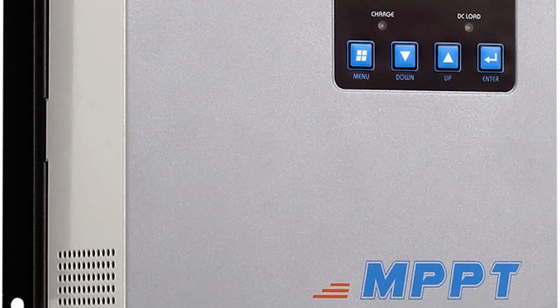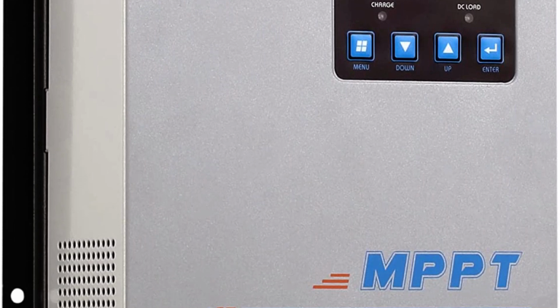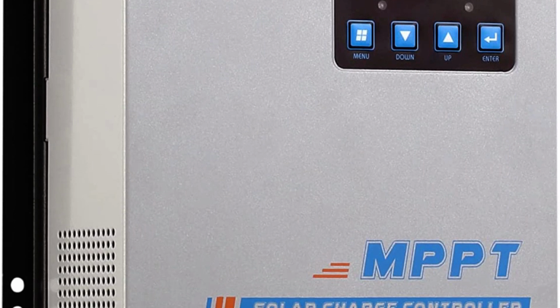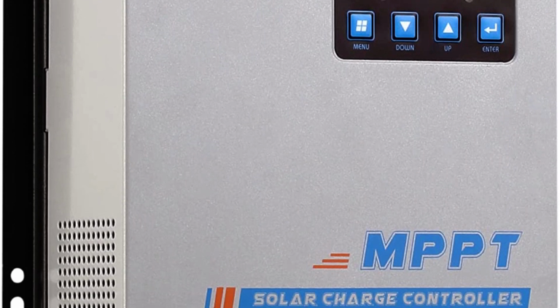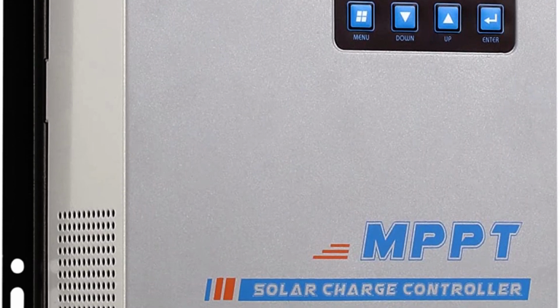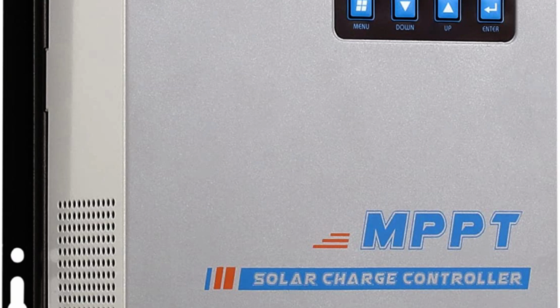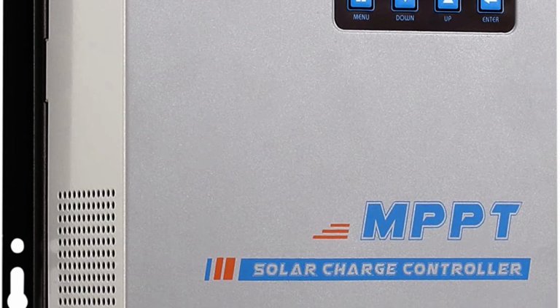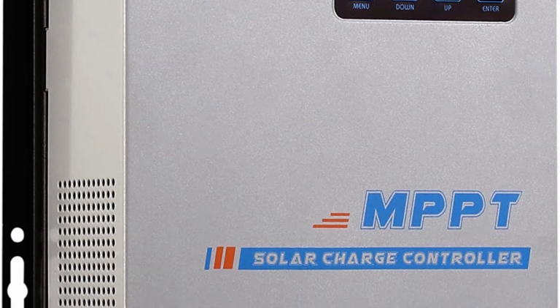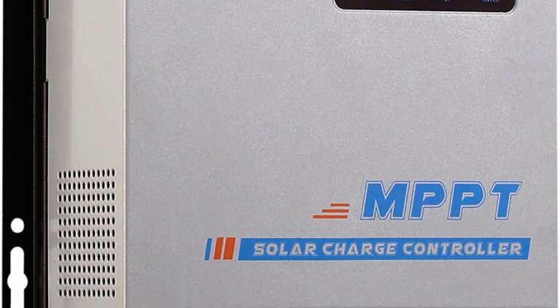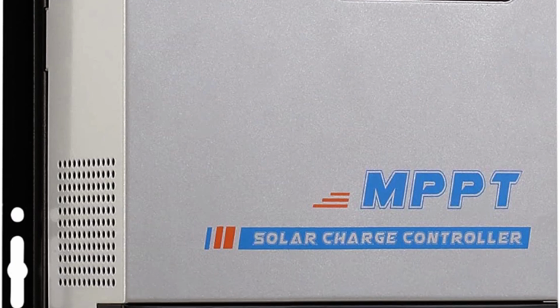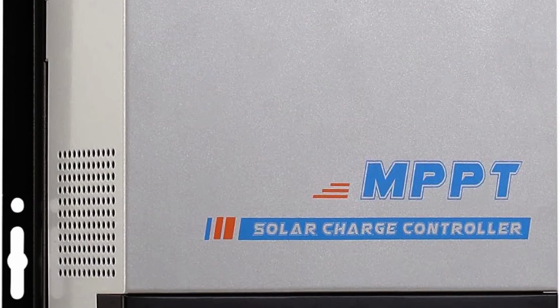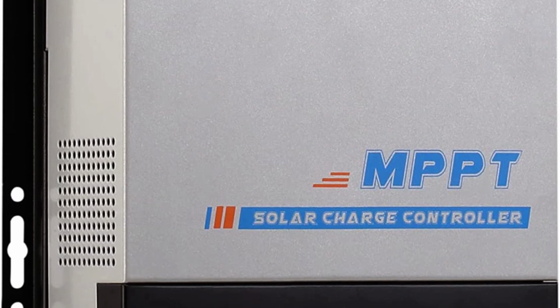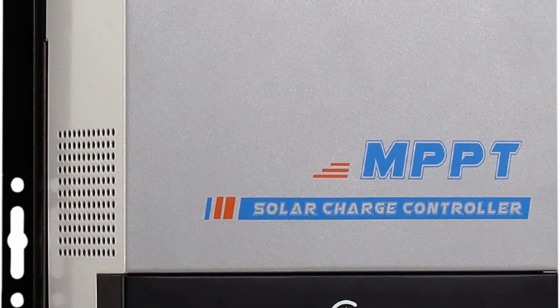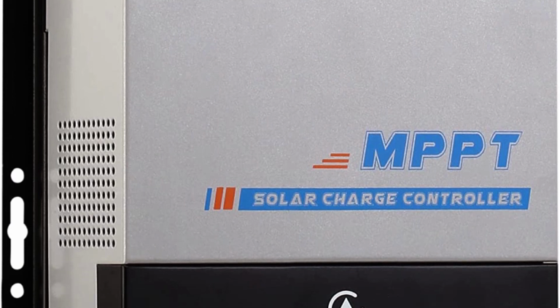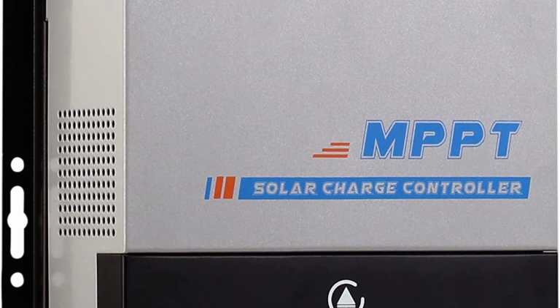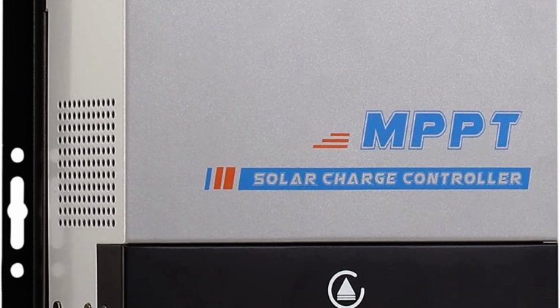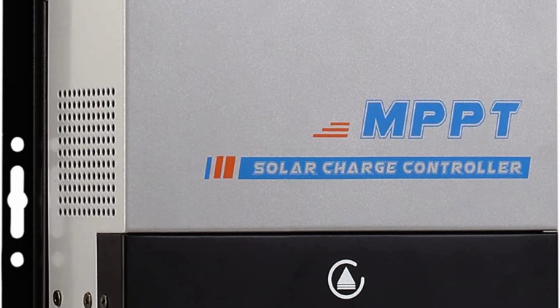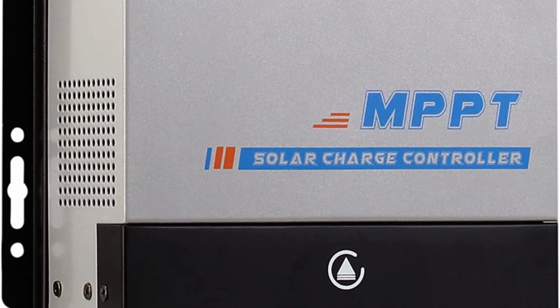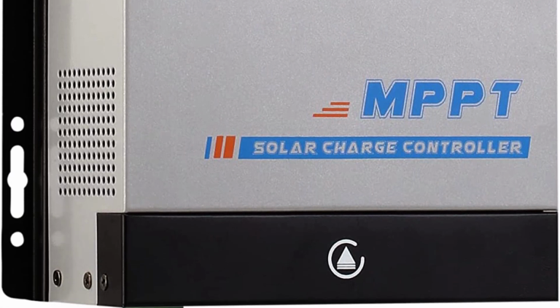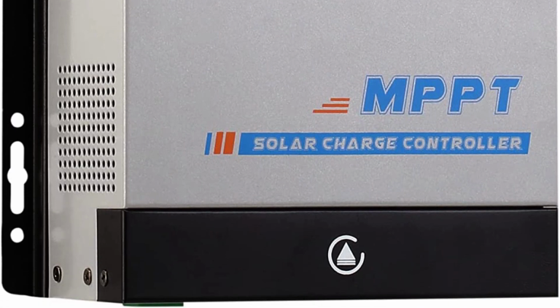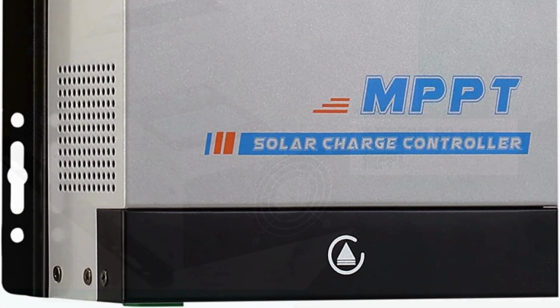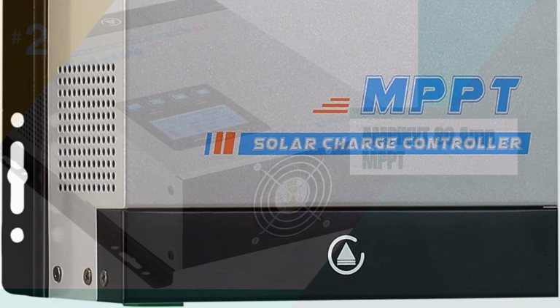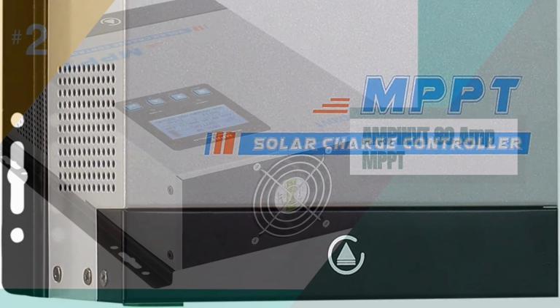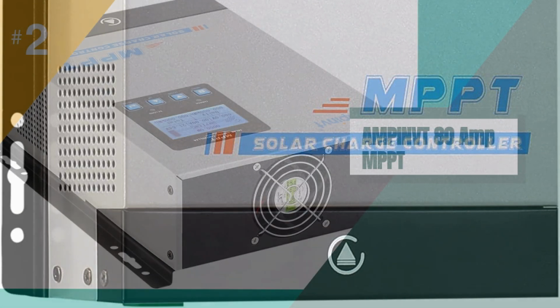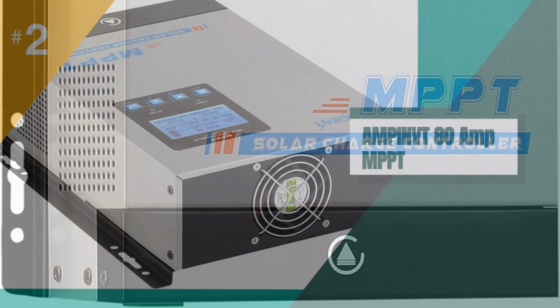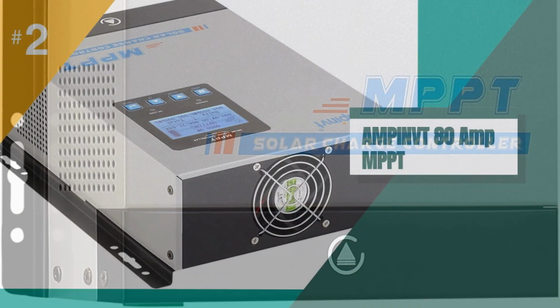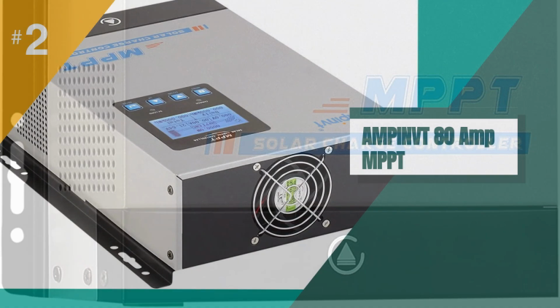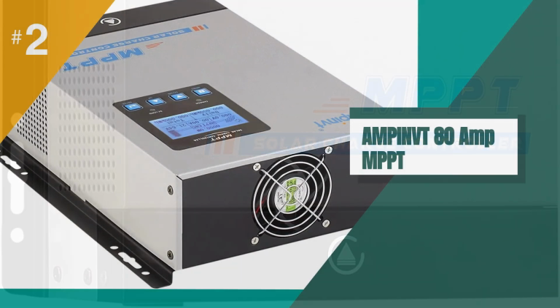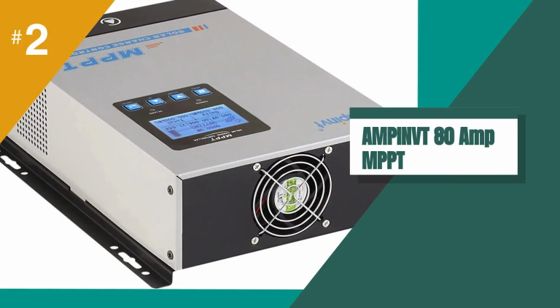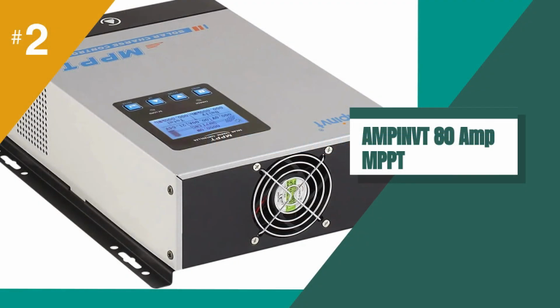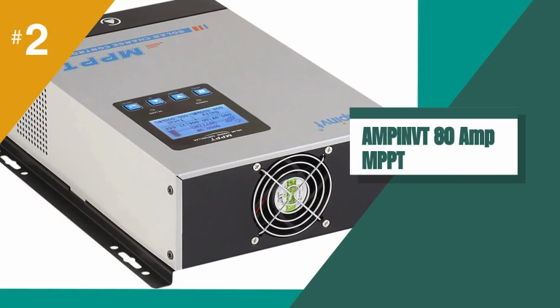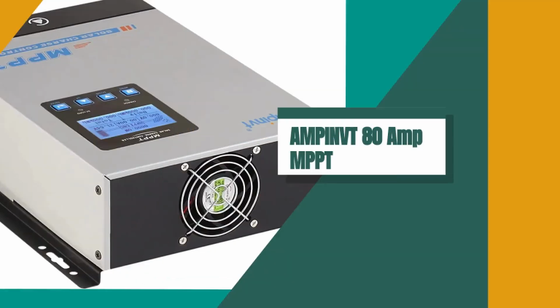Overall, we highly recommend the AMPI-VT for anyone looking for a reliable and efficient solar charge controller.